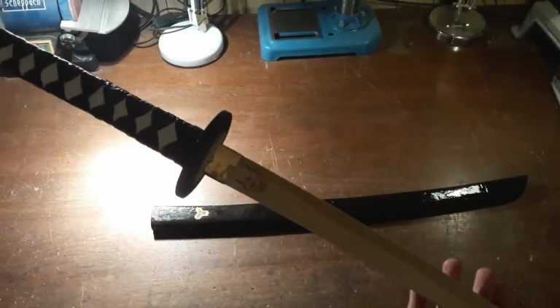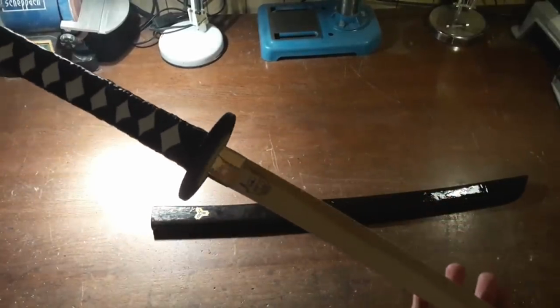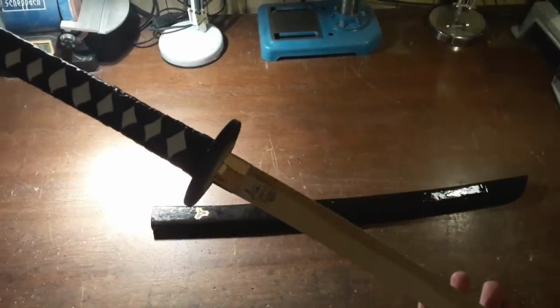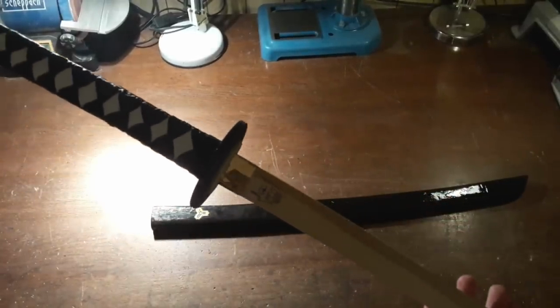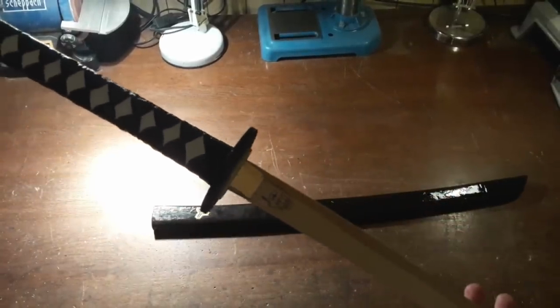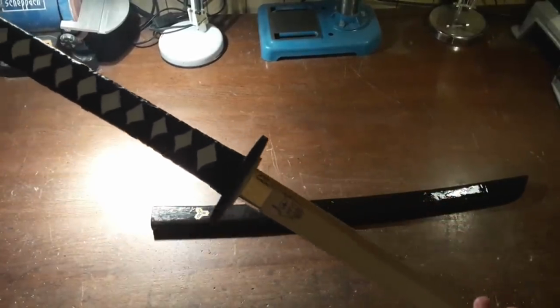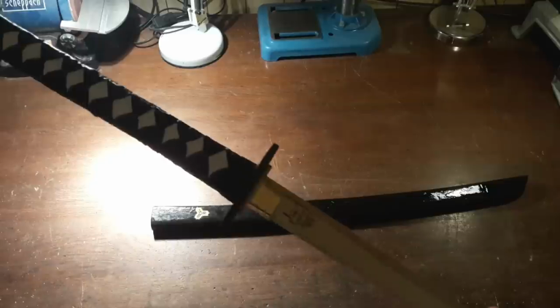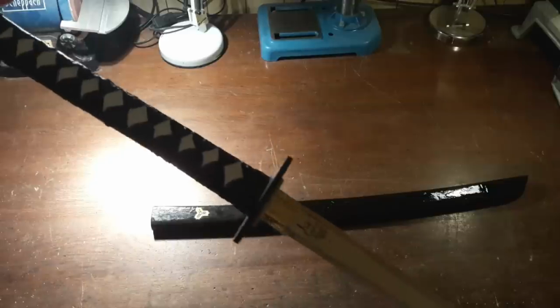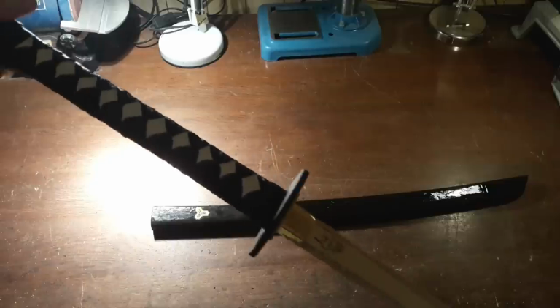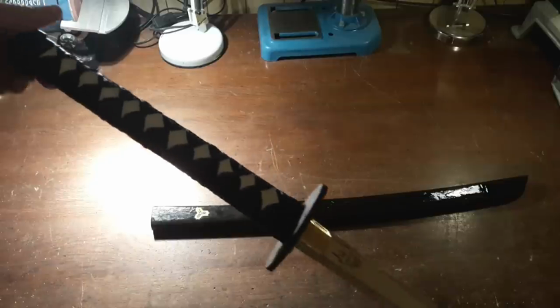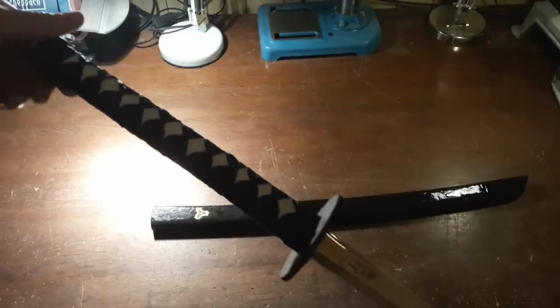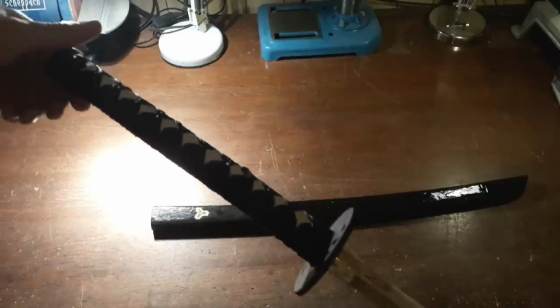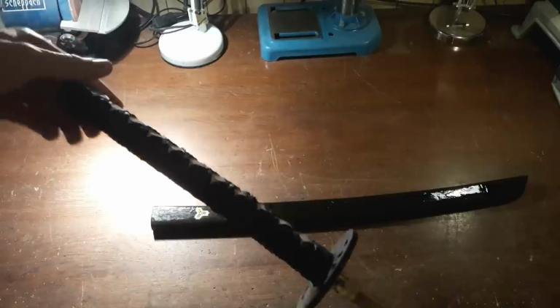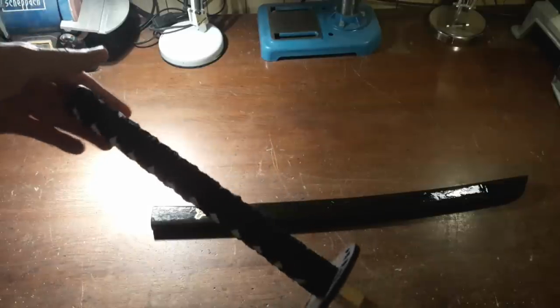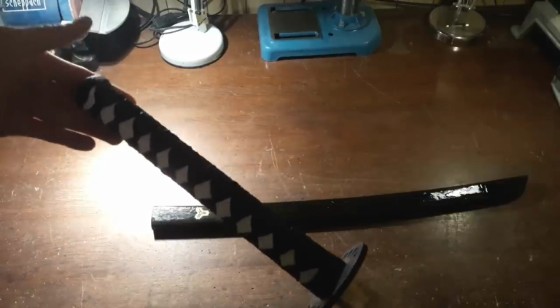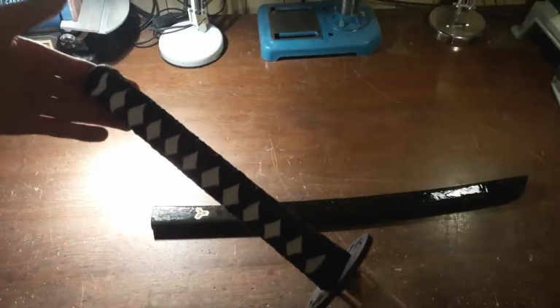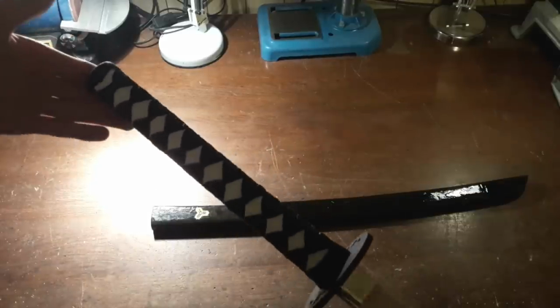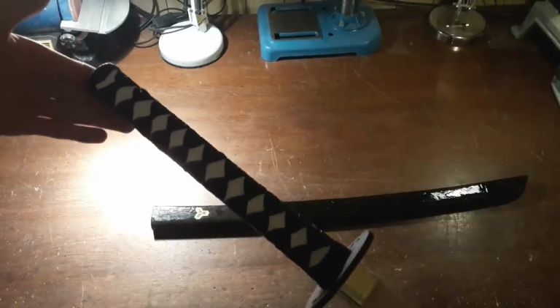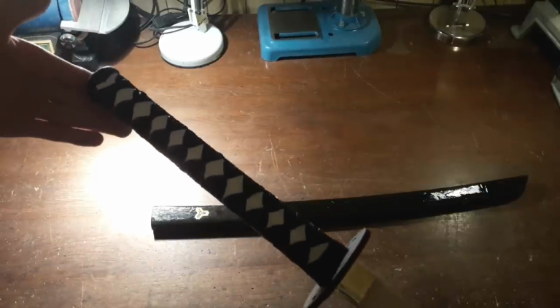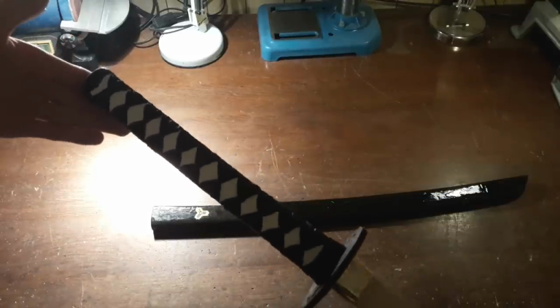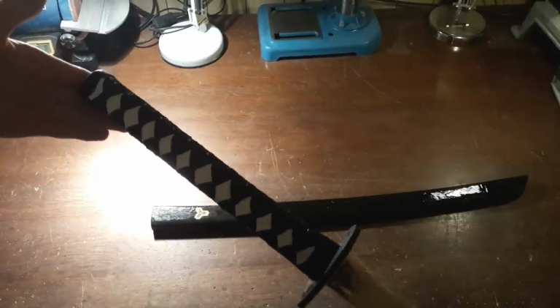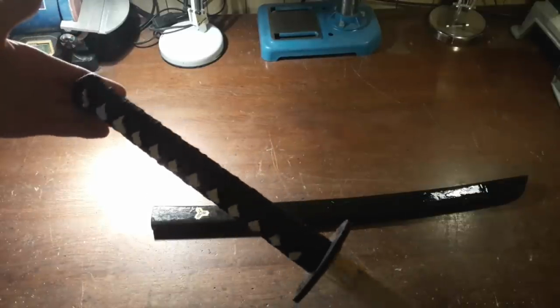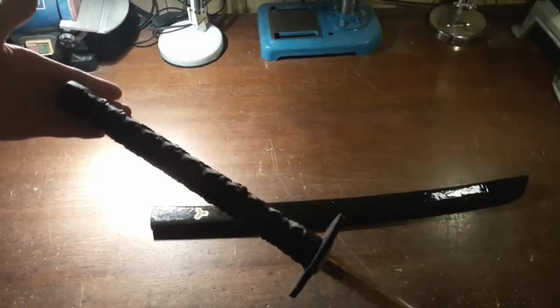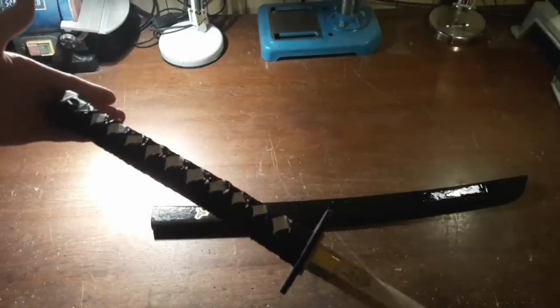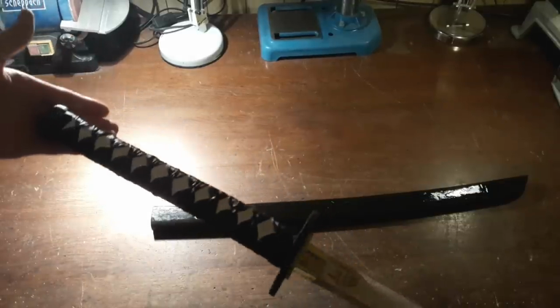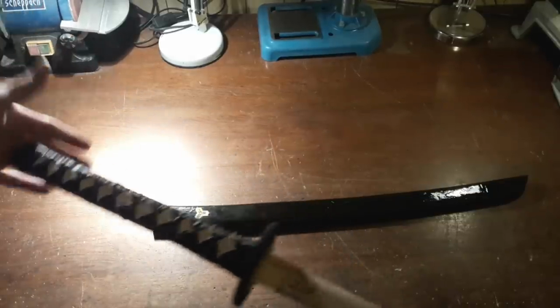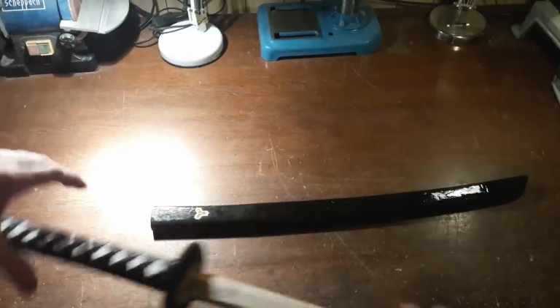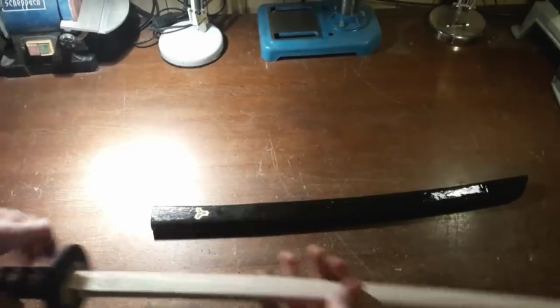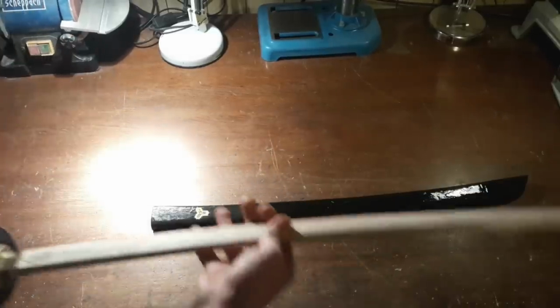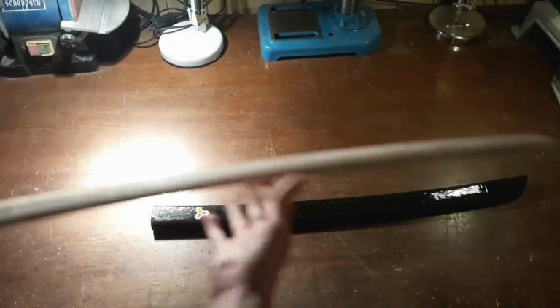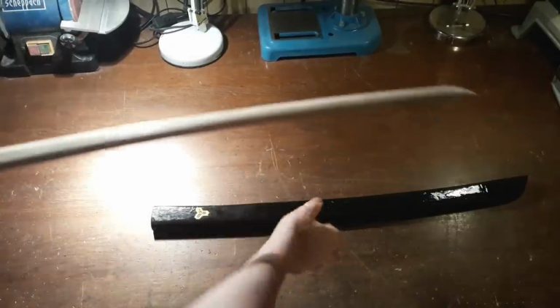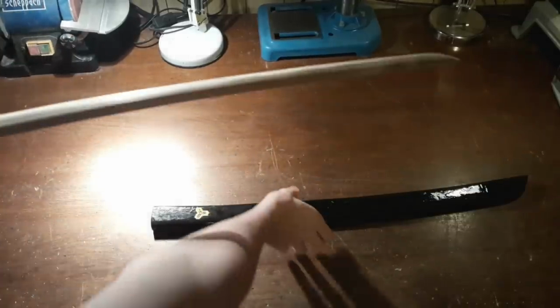By the way, this version will be similar to the bride's katana from Kill Bill, made by the legendary blacksmith Hattori Hanzo.